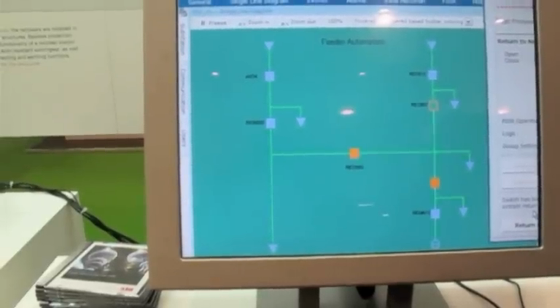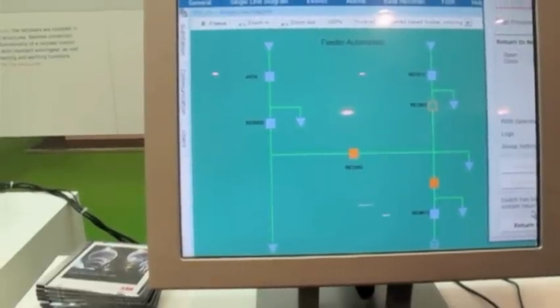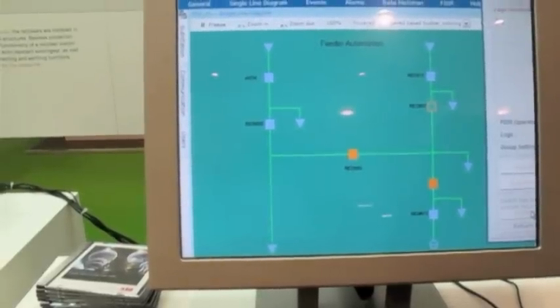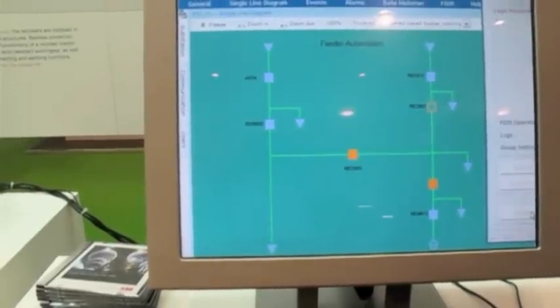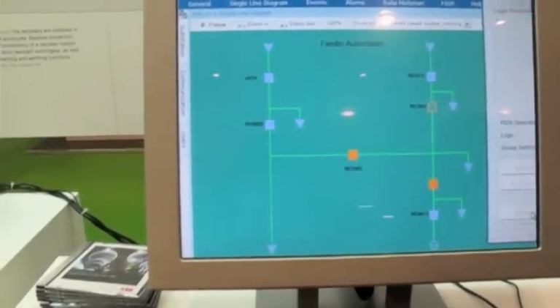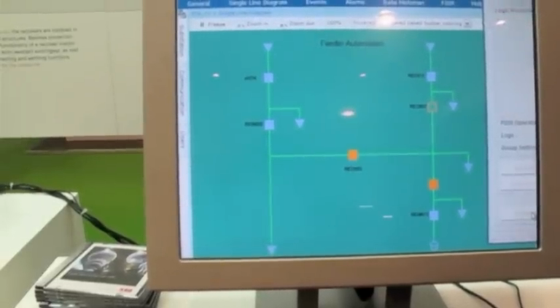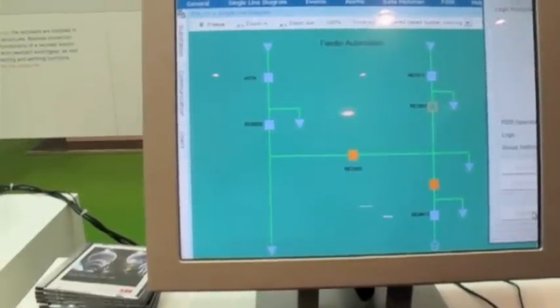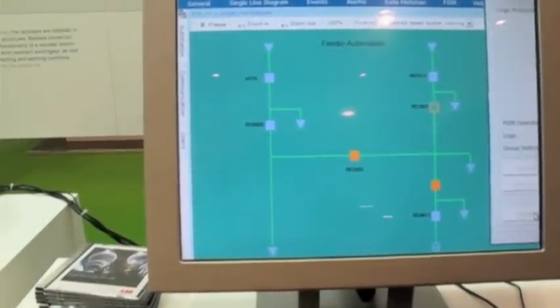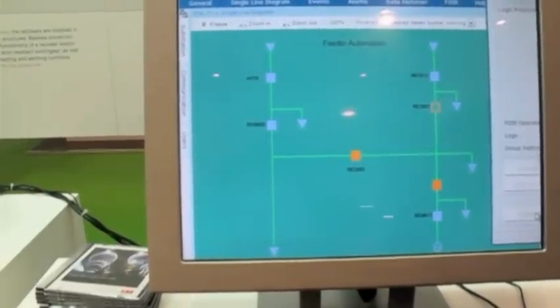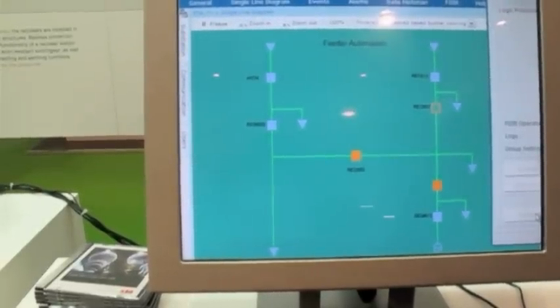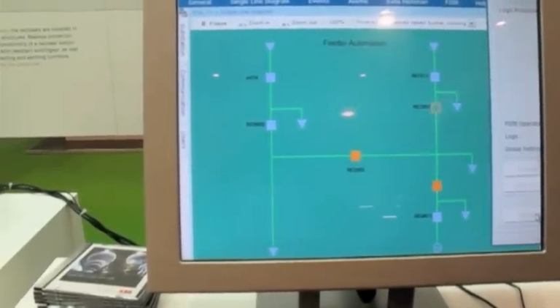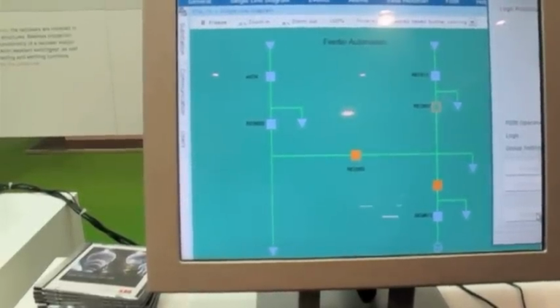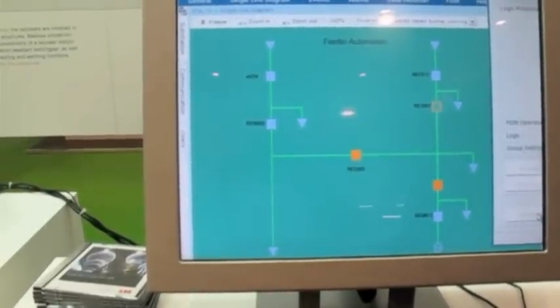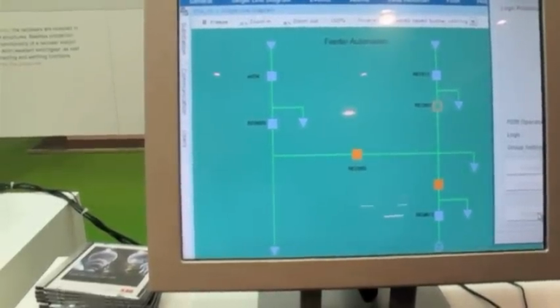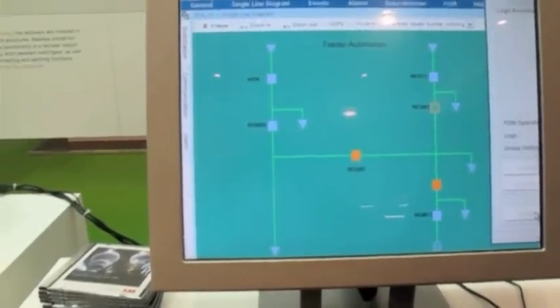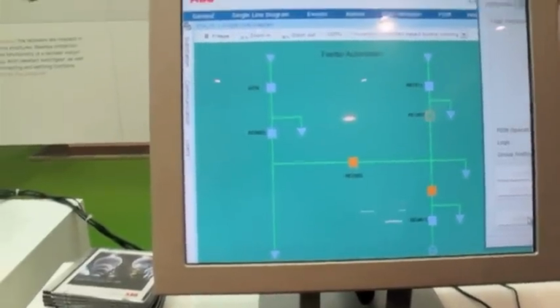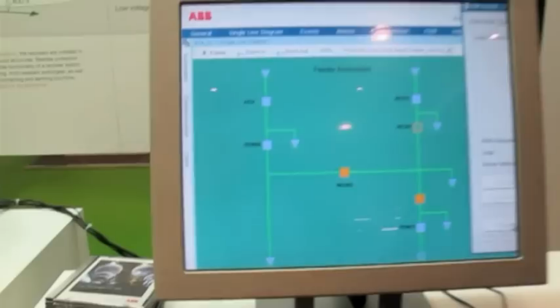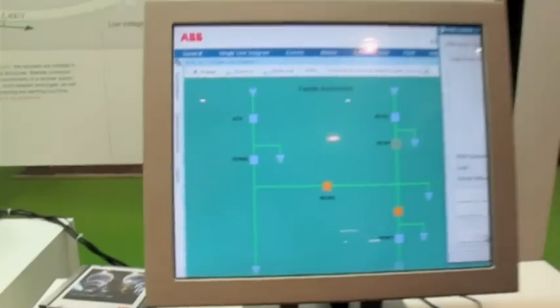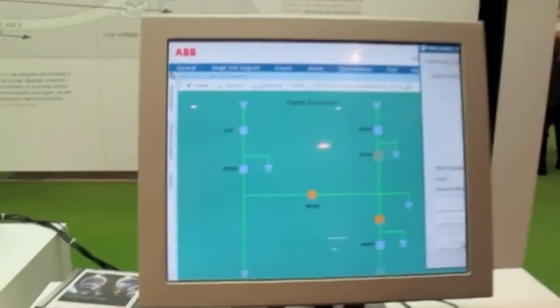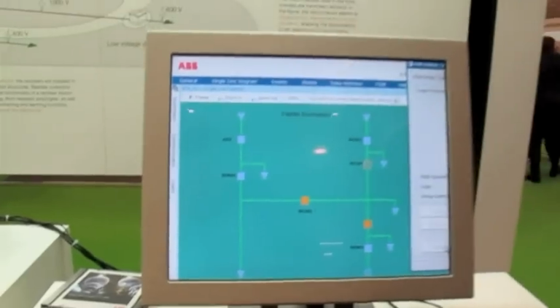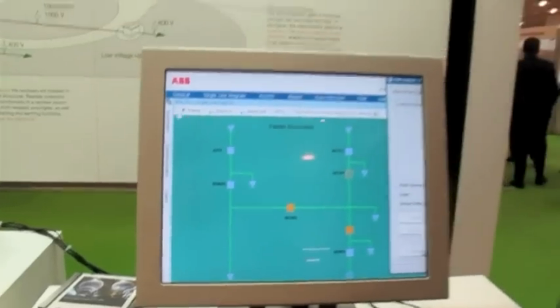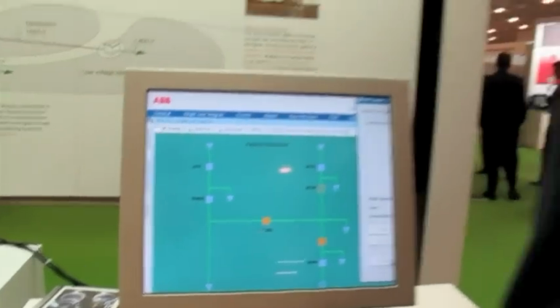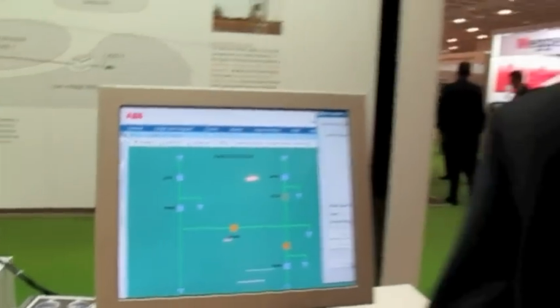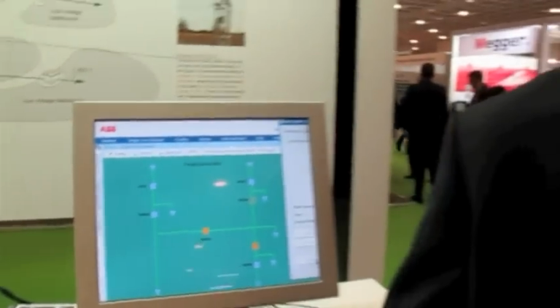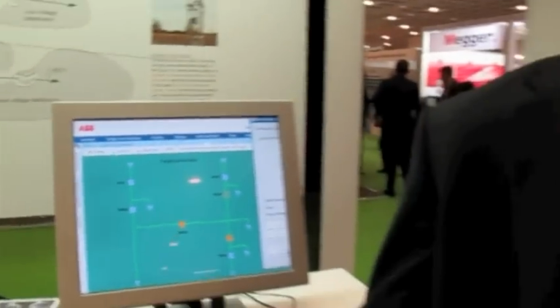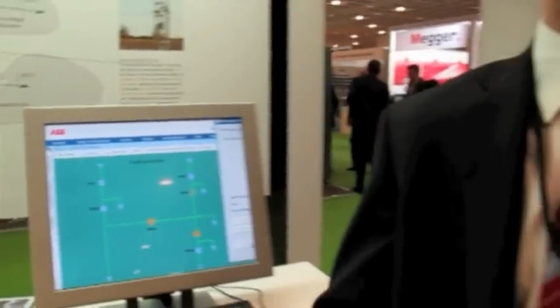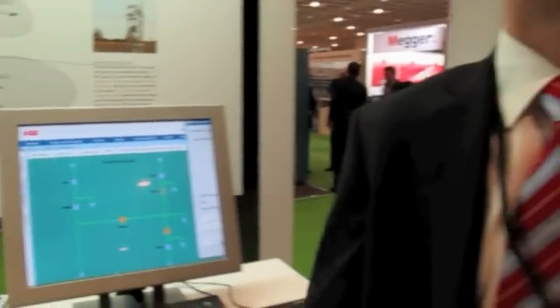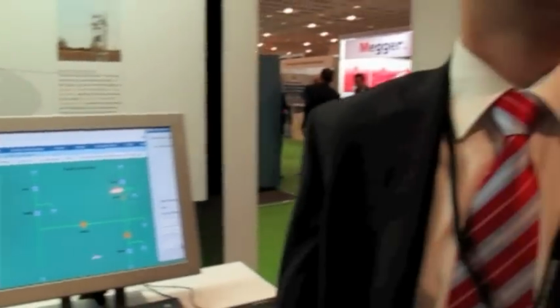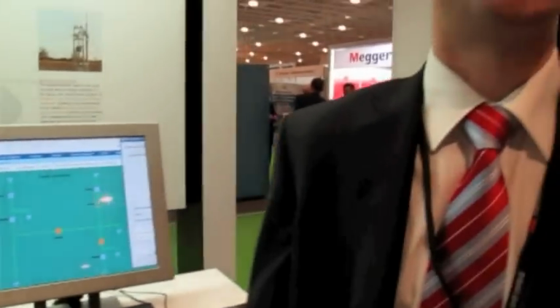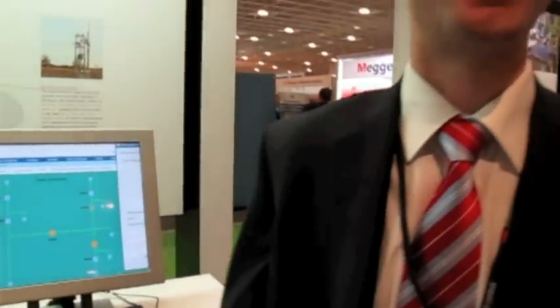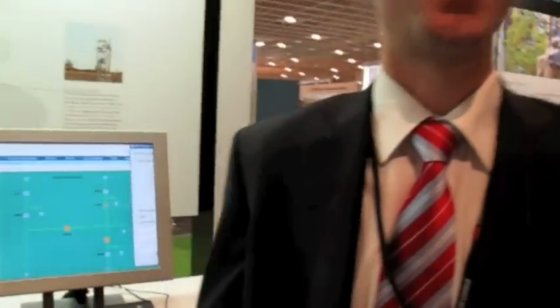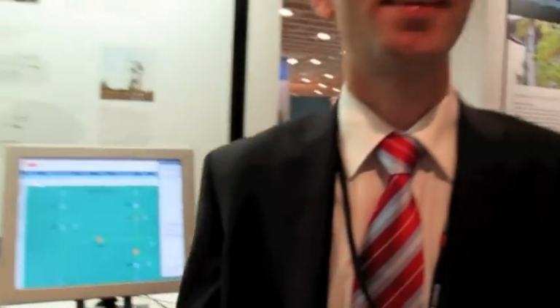So this is a real application — you can see it is not any demo. So here you can see it. So now this is closed.